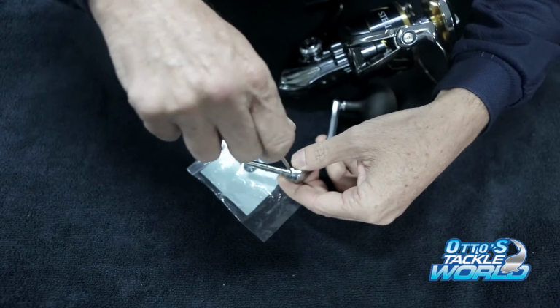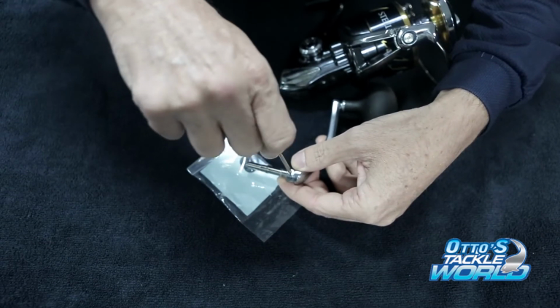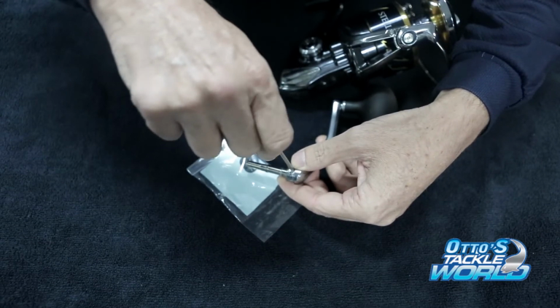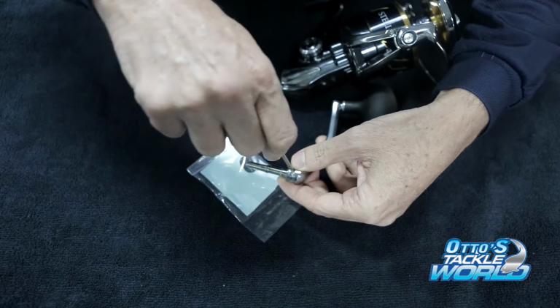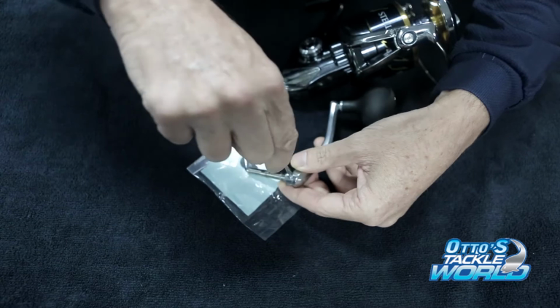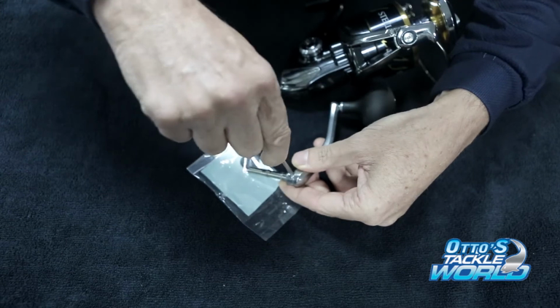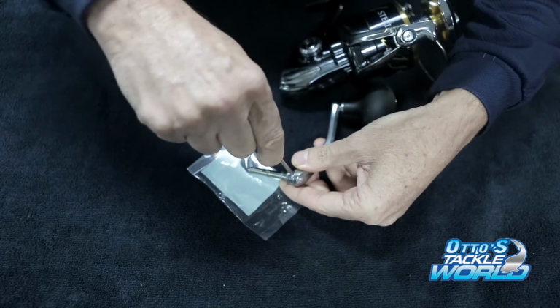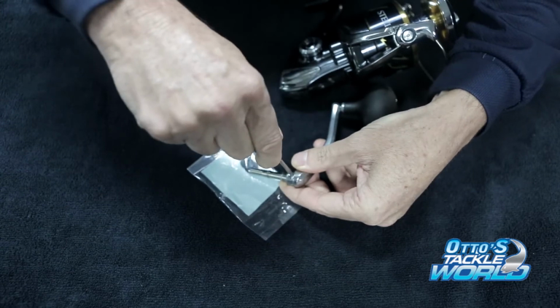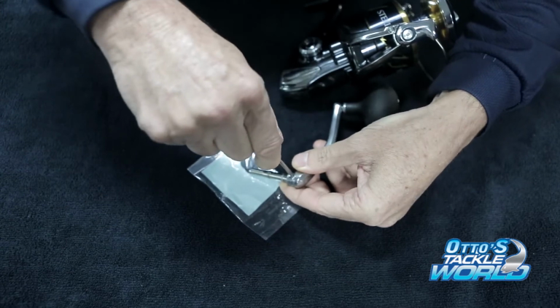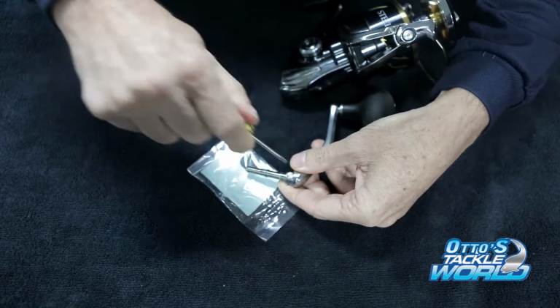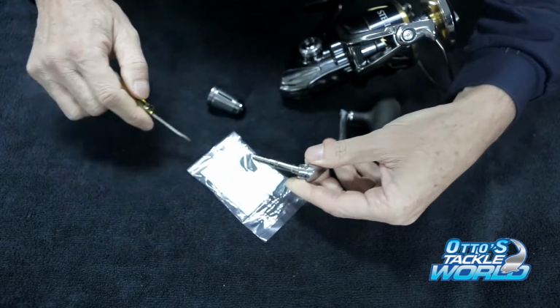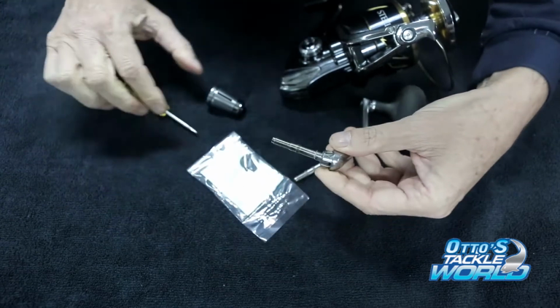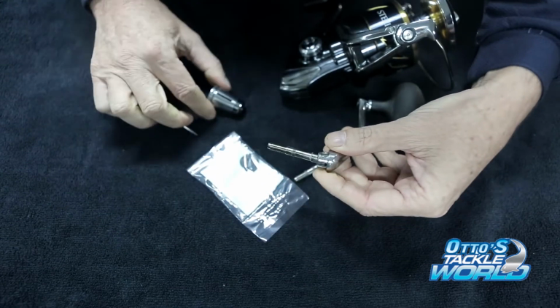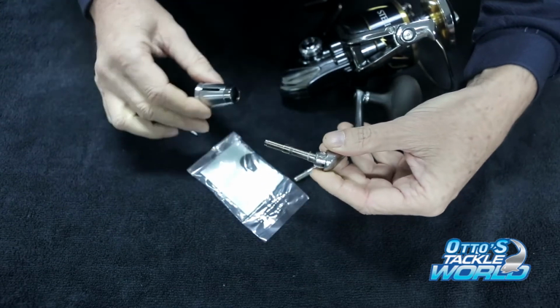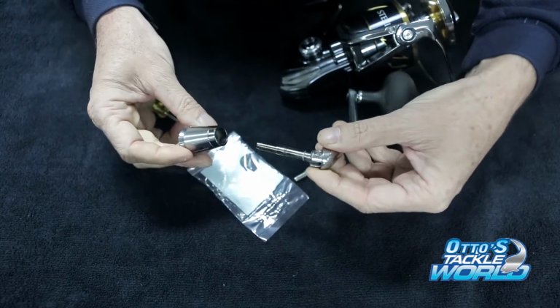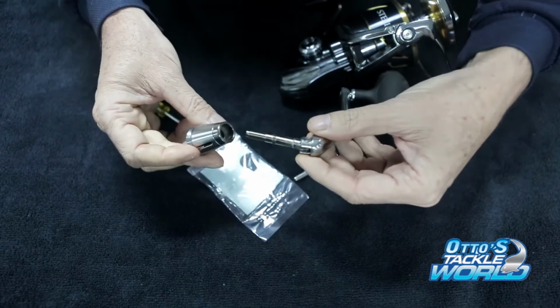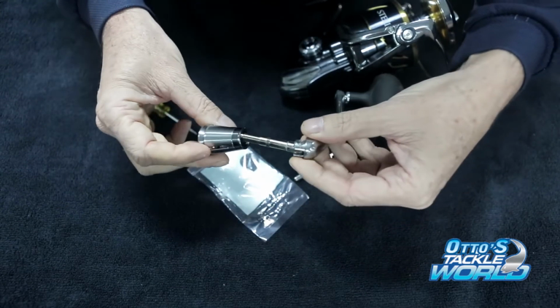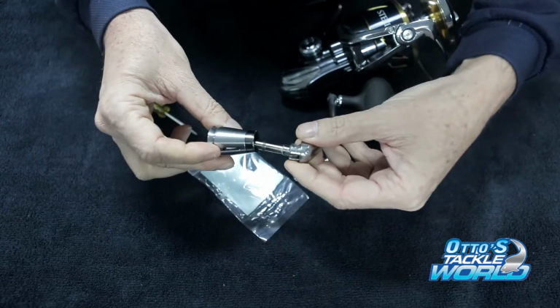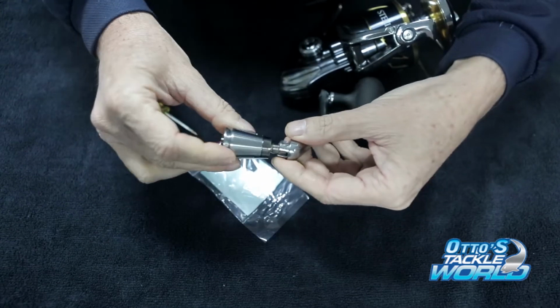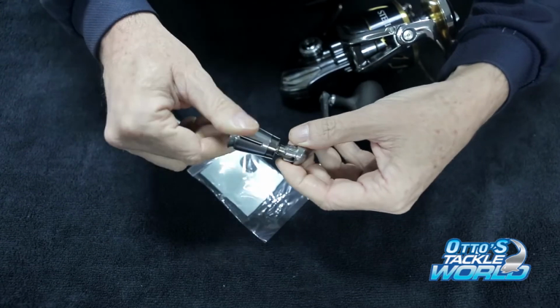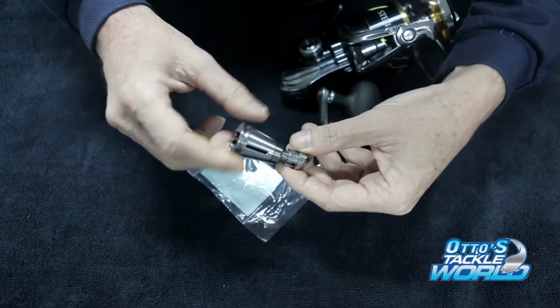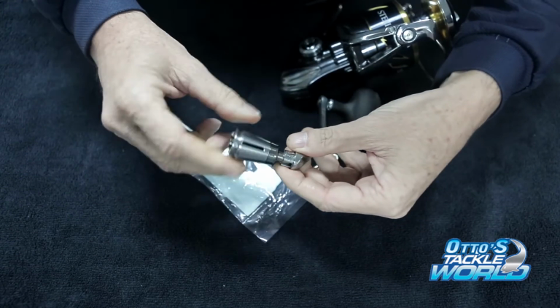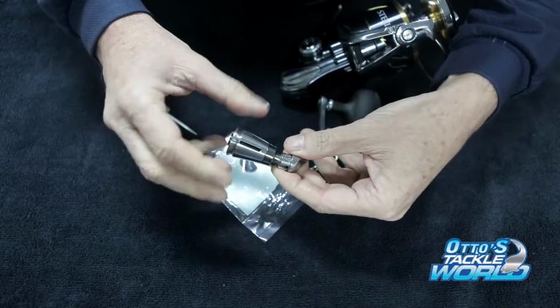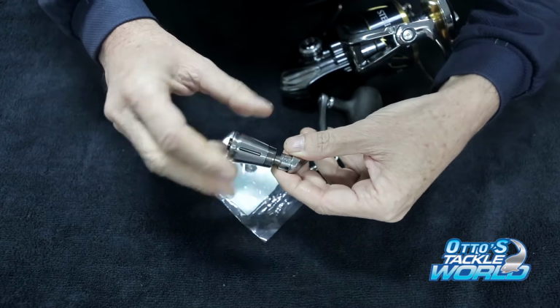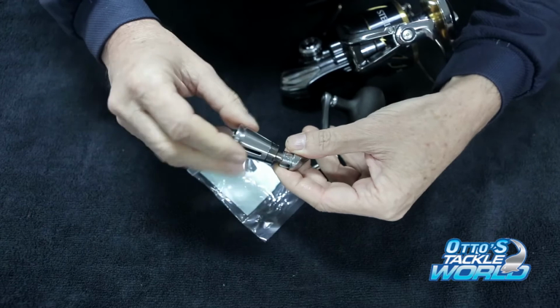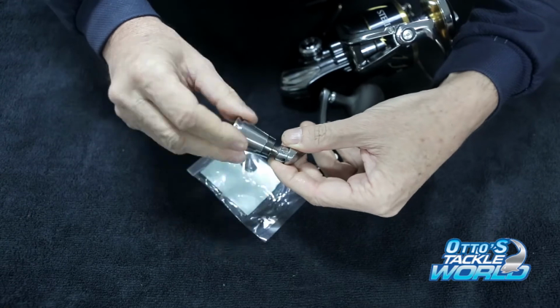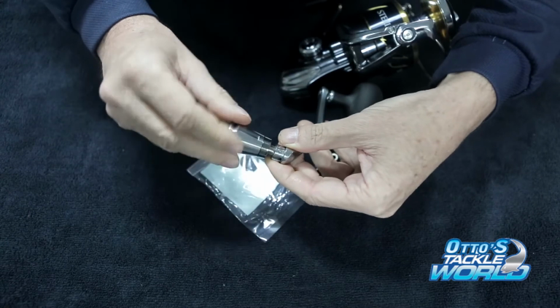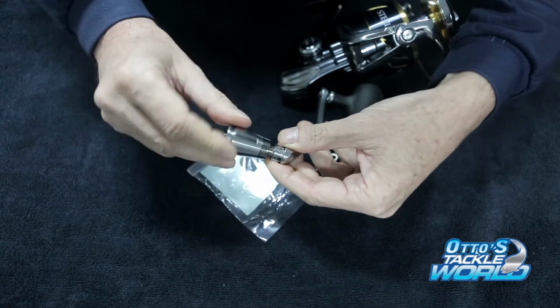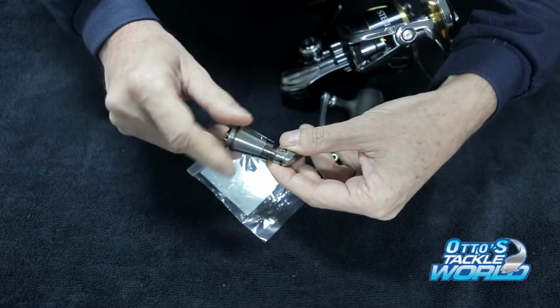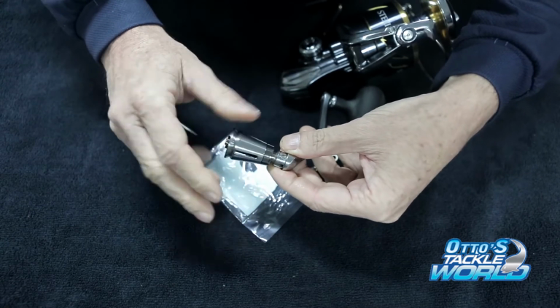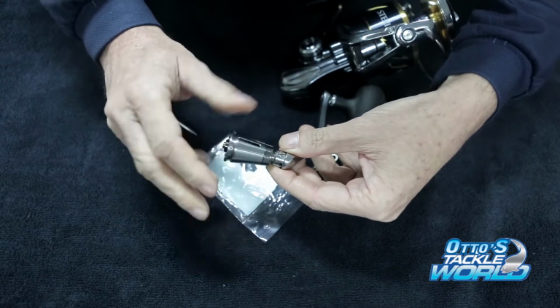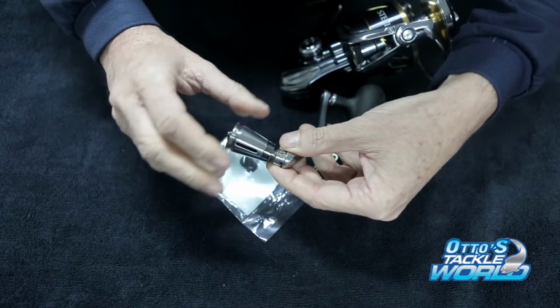So when you get him in, just nip him up a bit. Once again we put the cover back on. Screw him up.